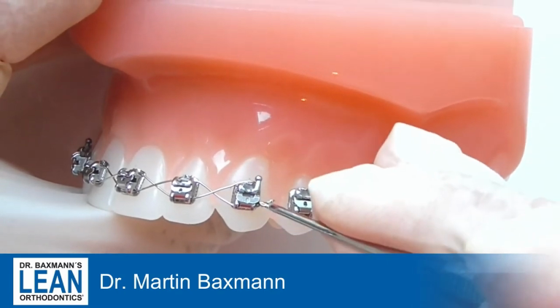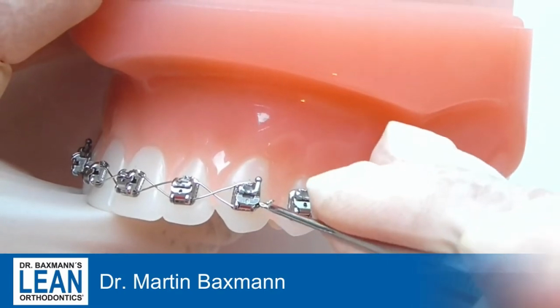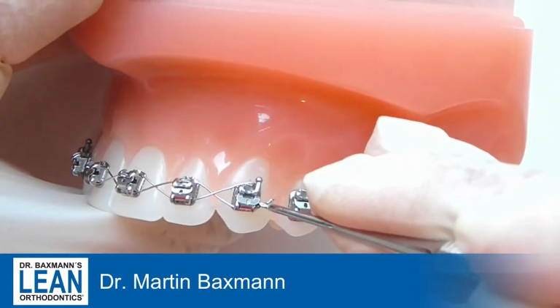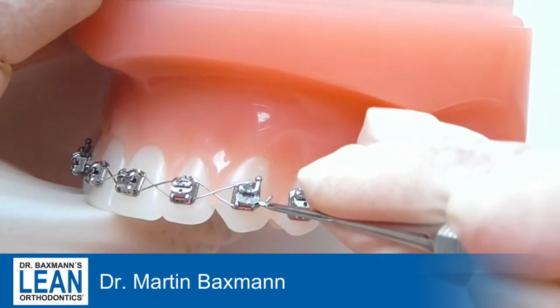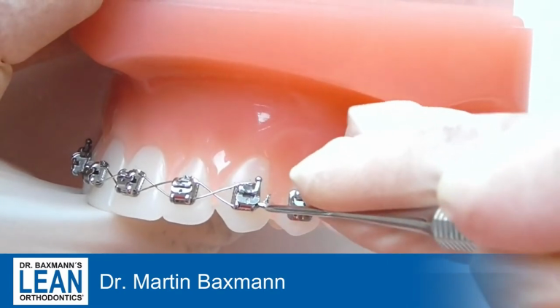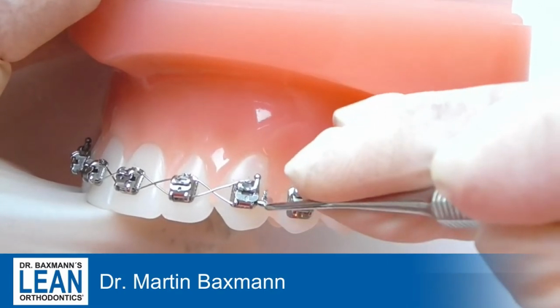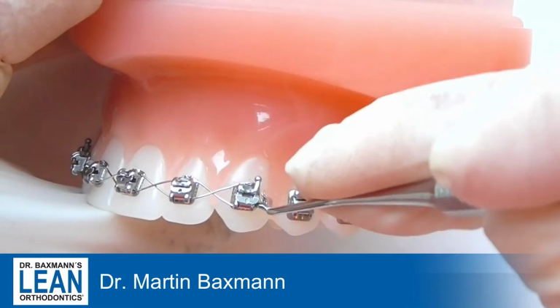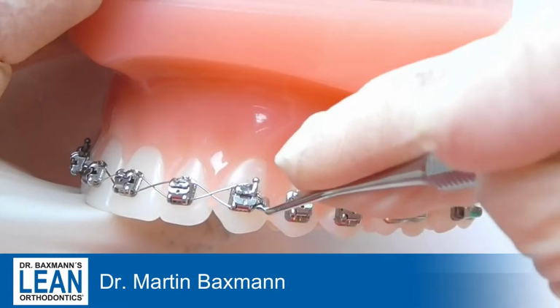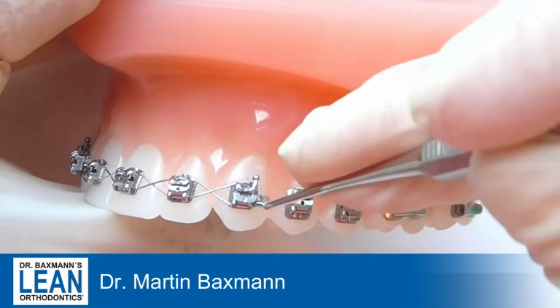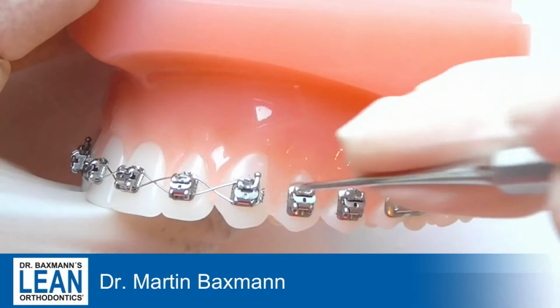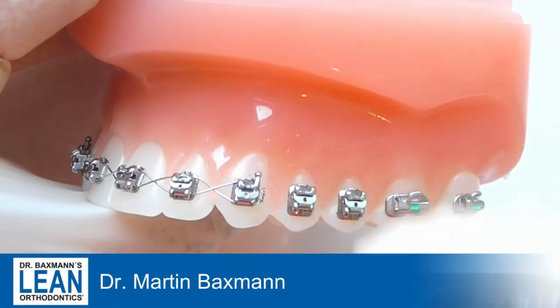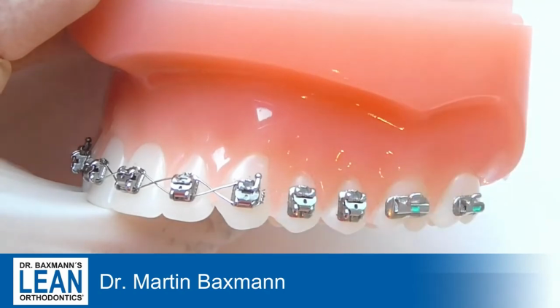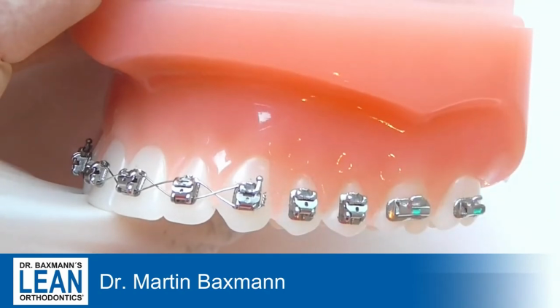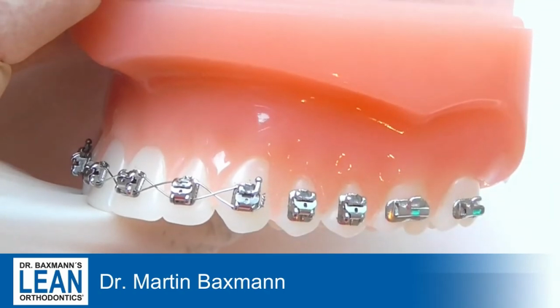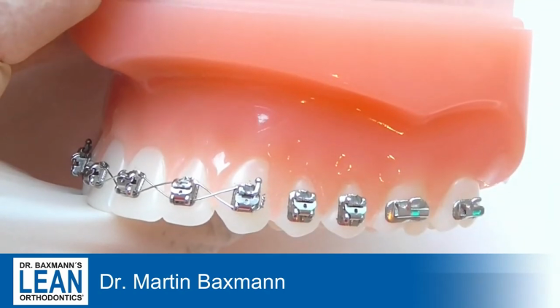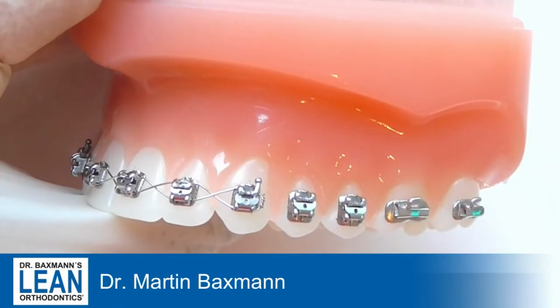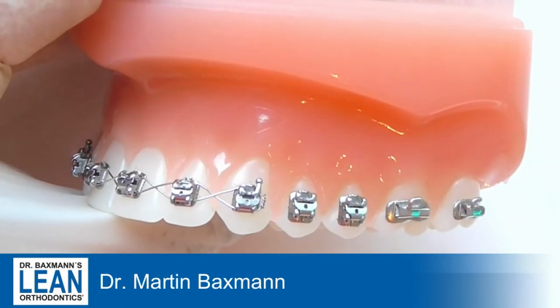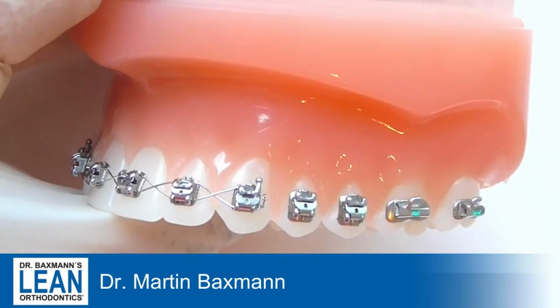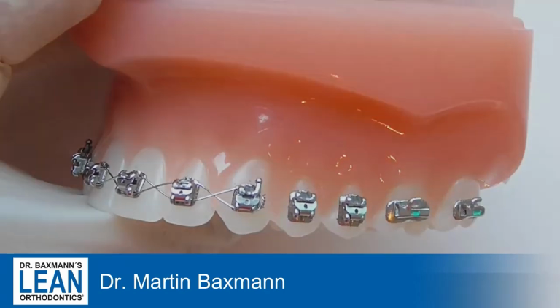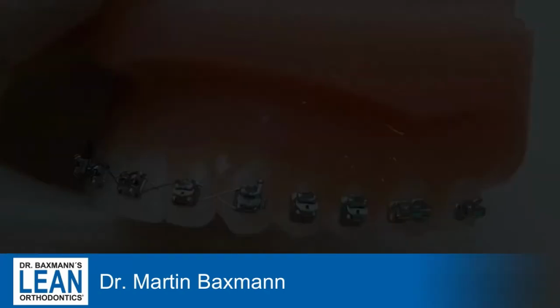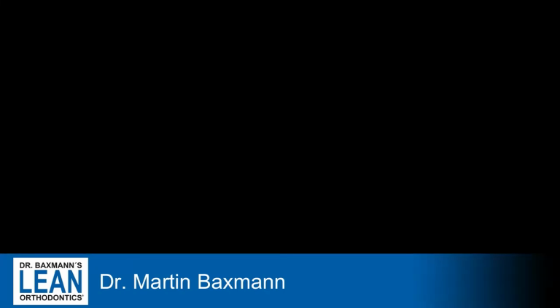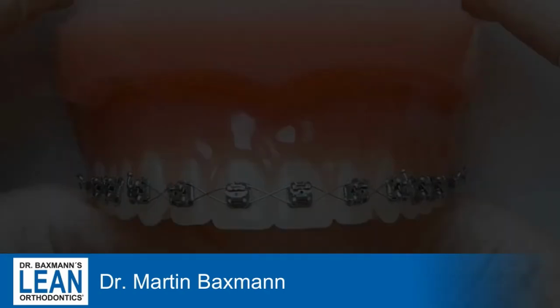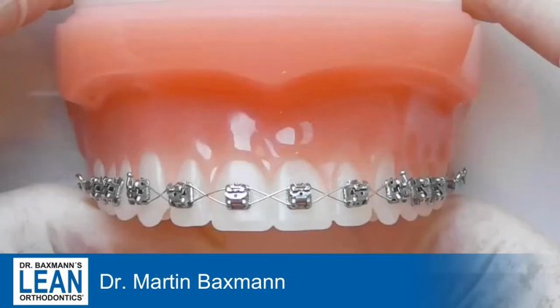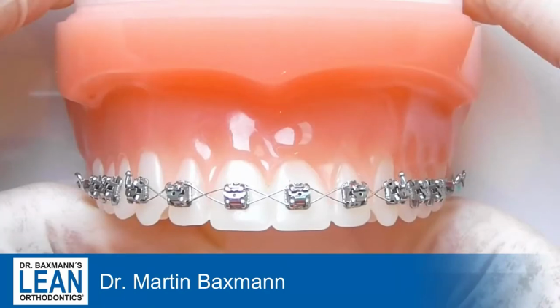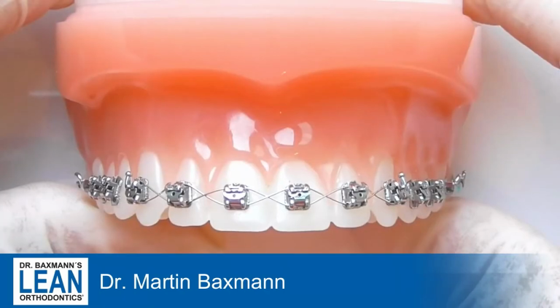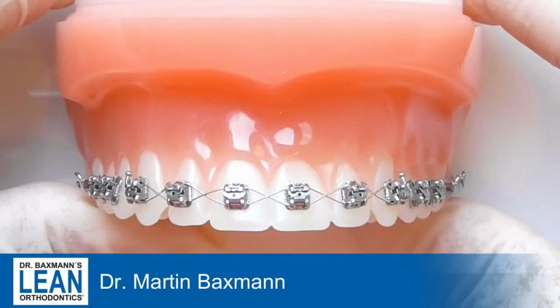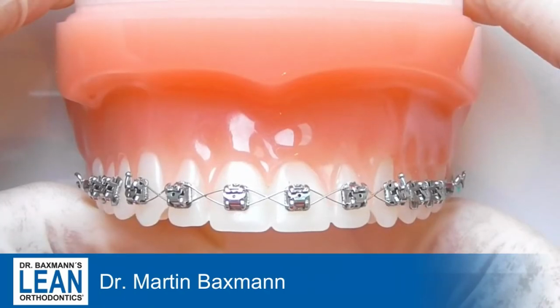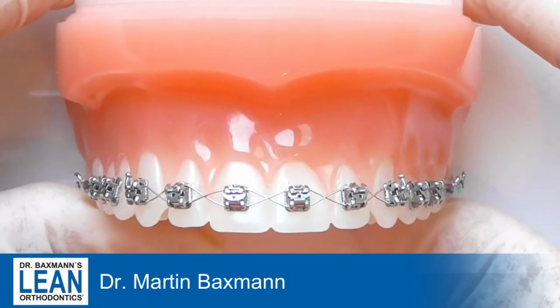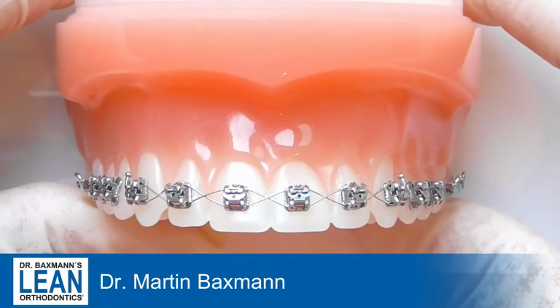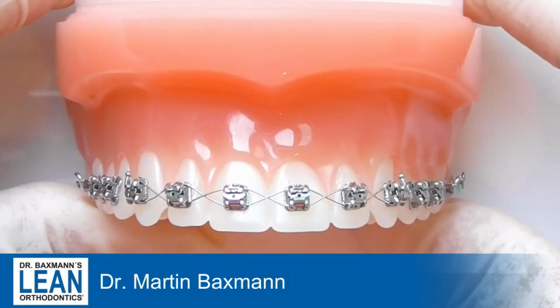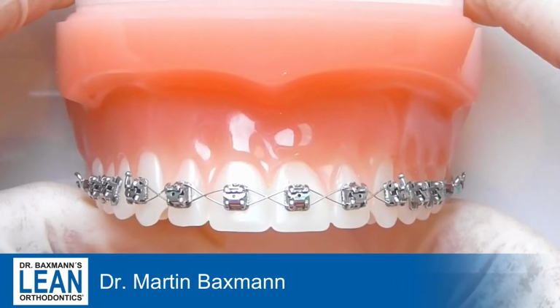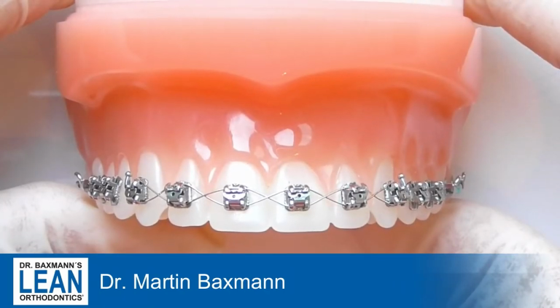If you cut it too short, that will be difficult — there will be something sticking out, and that's always problematic for the patient.